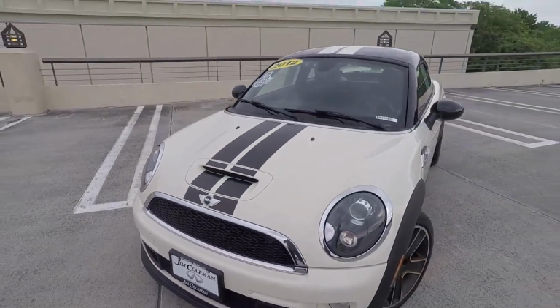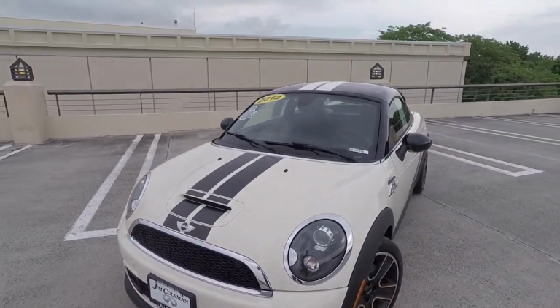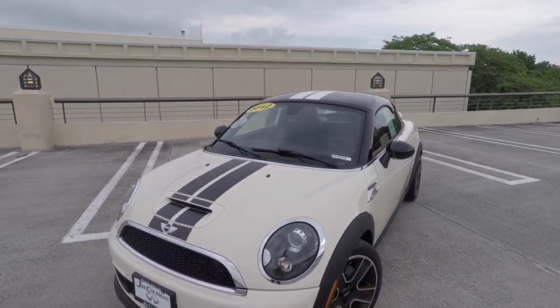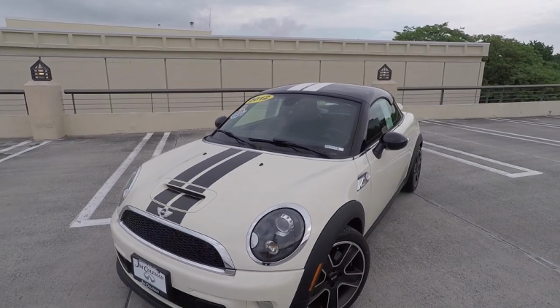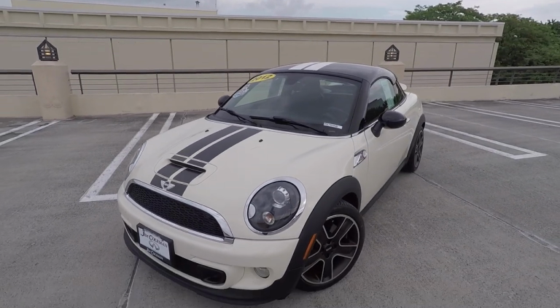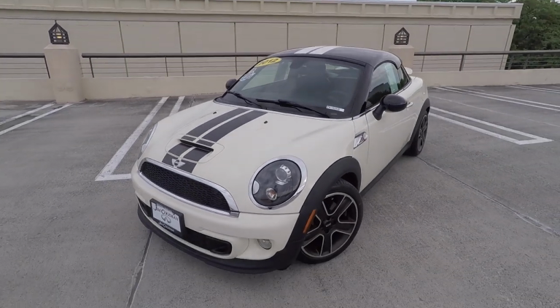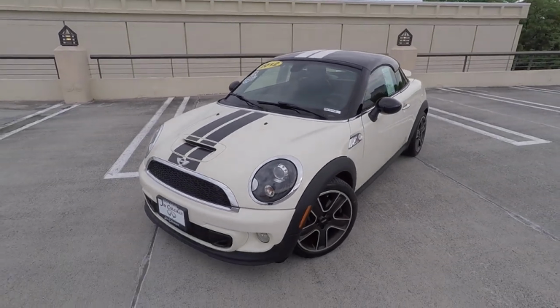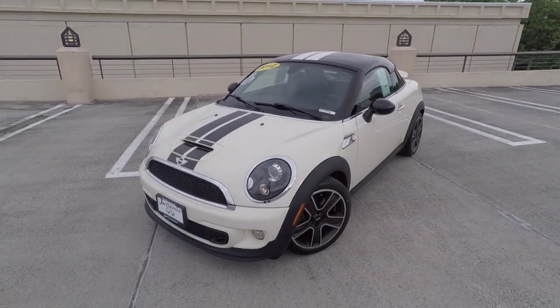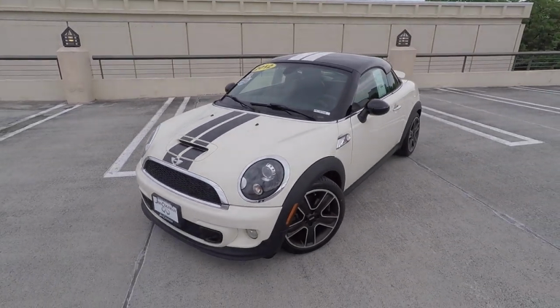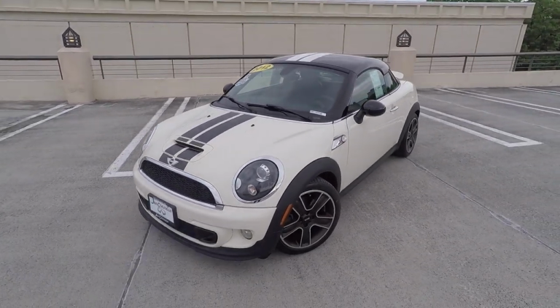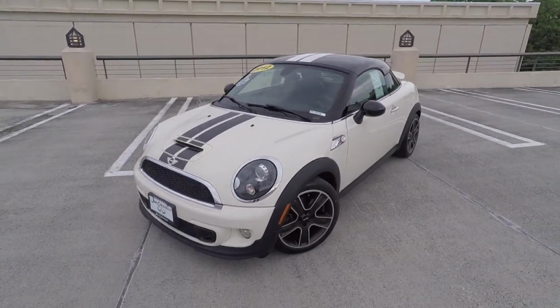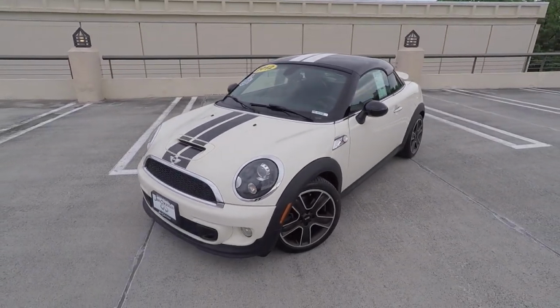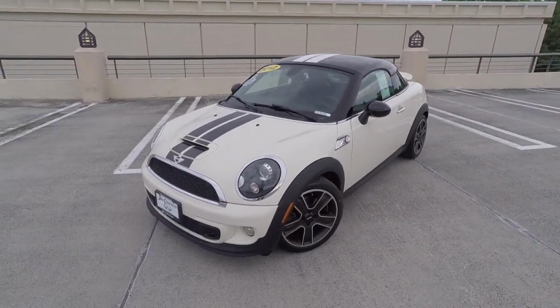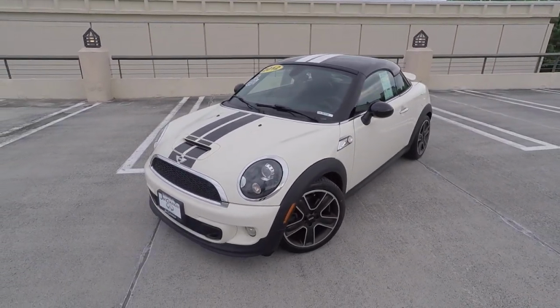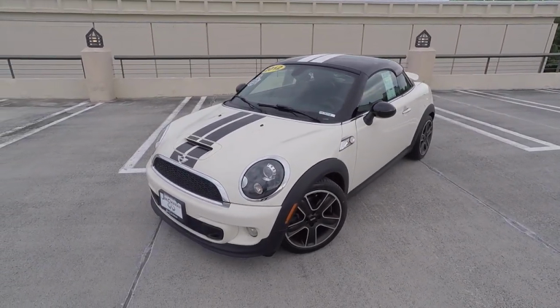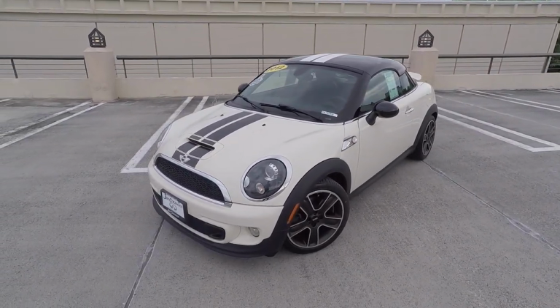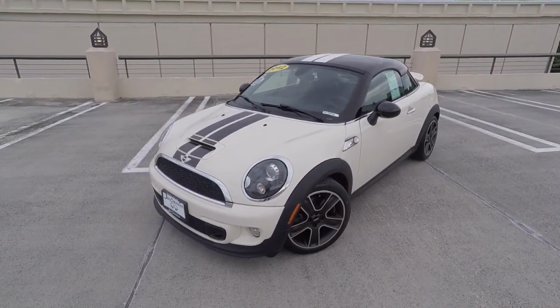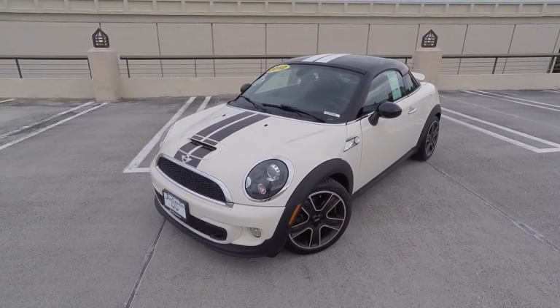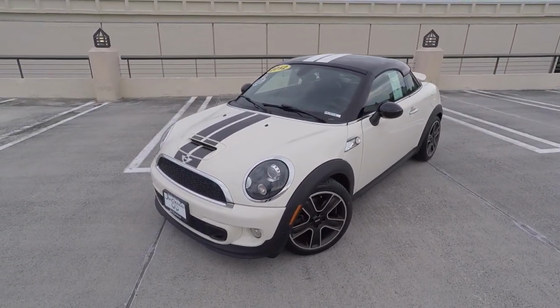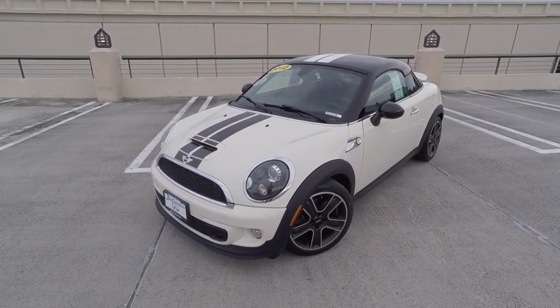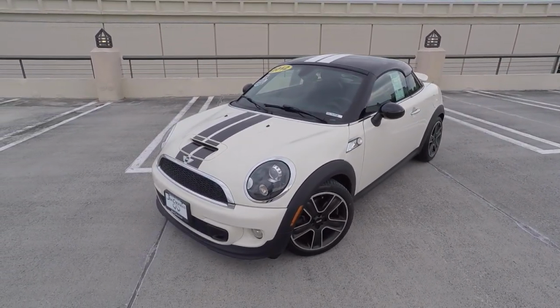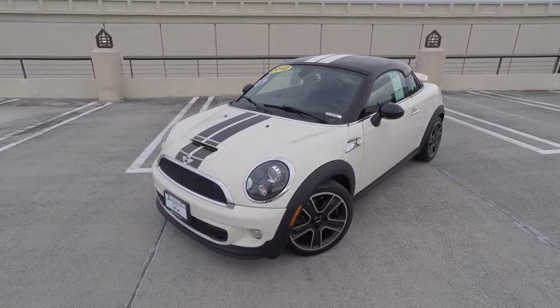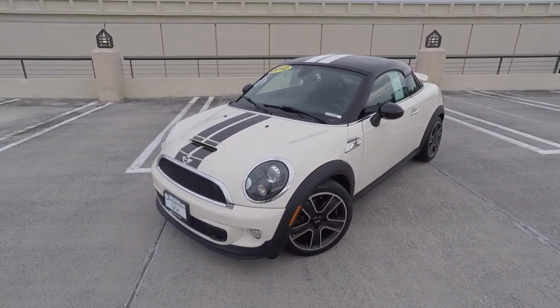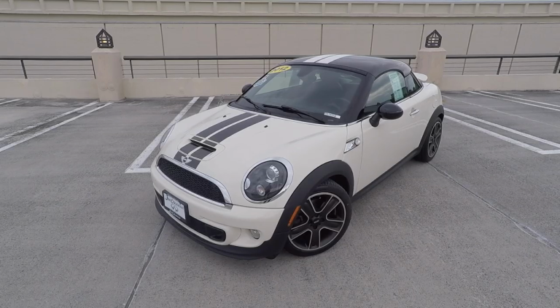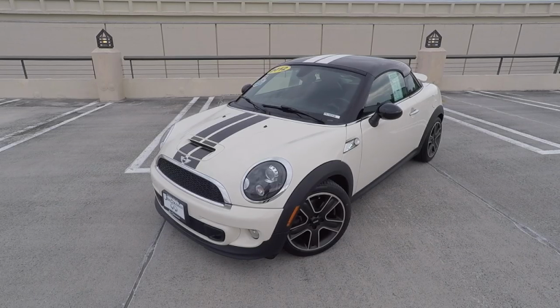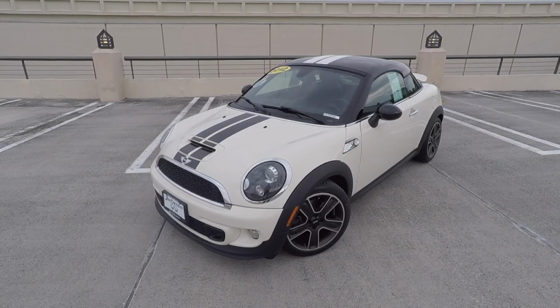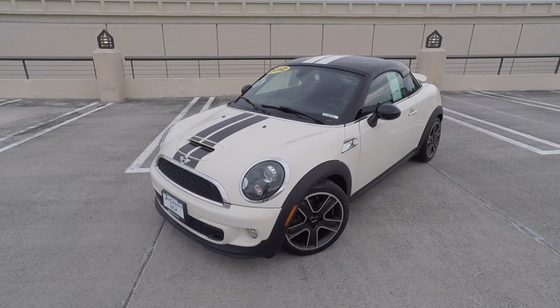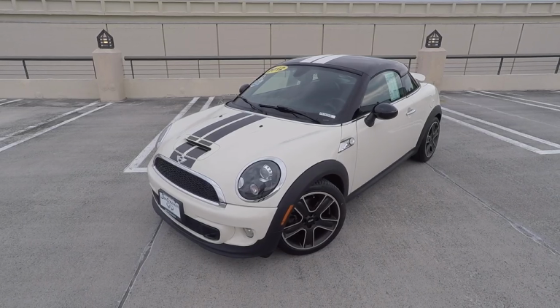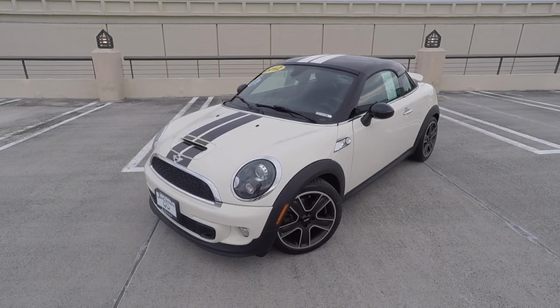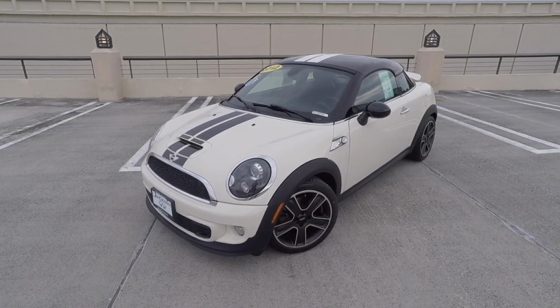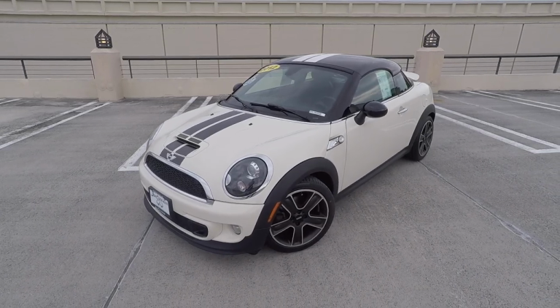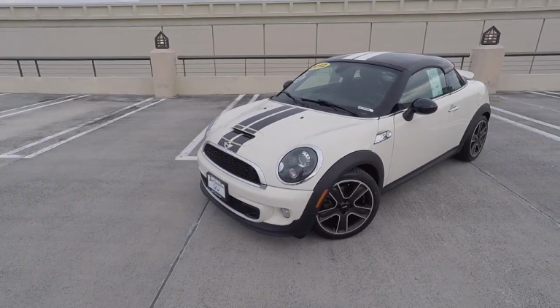And if you guys are interested in this car or any new or used Infiniti, be sure to check them out at 10,400 Autopark Avenue in Bethesda, Maryland.